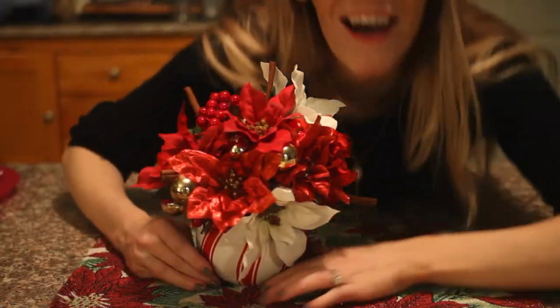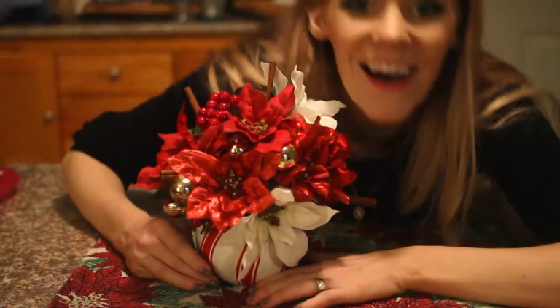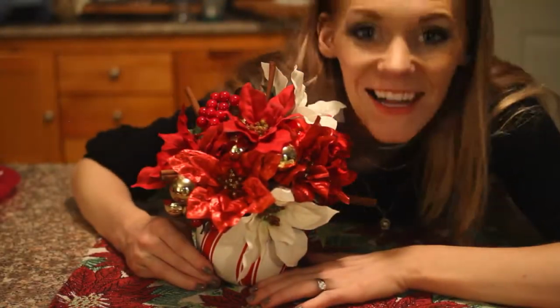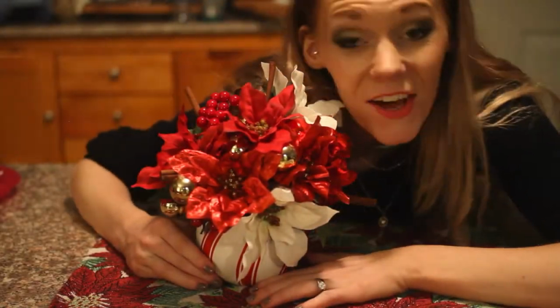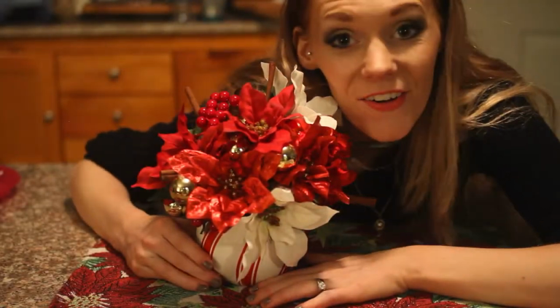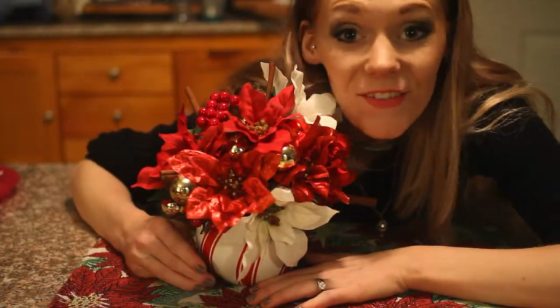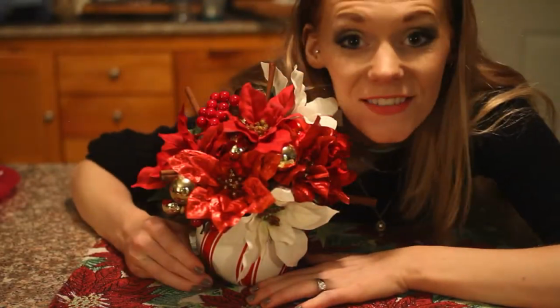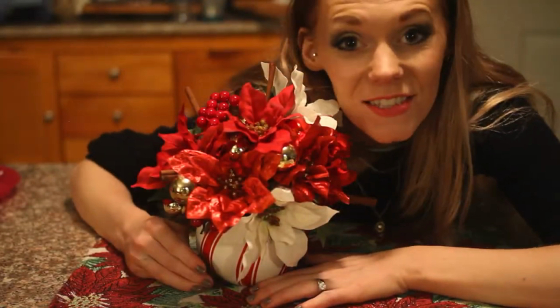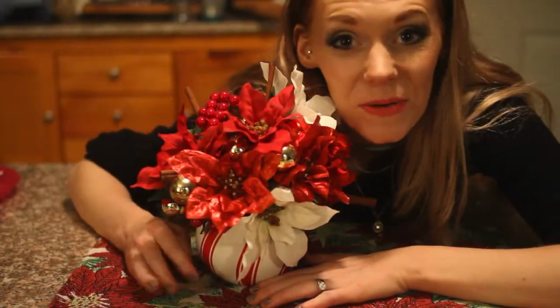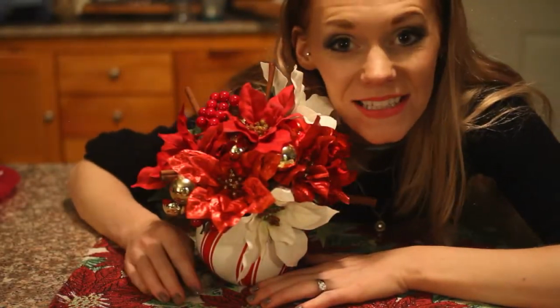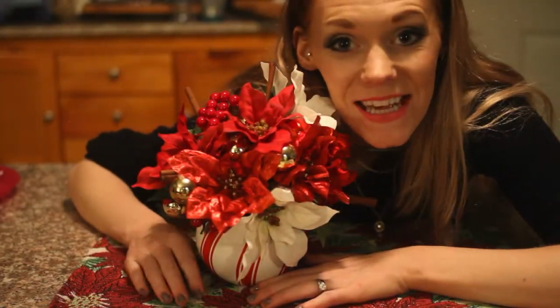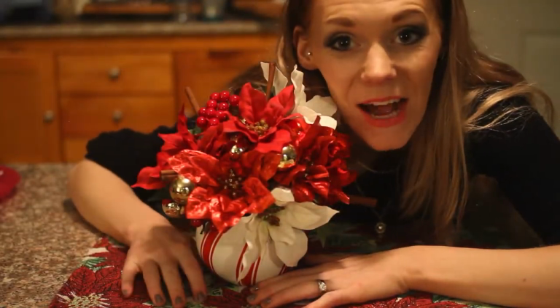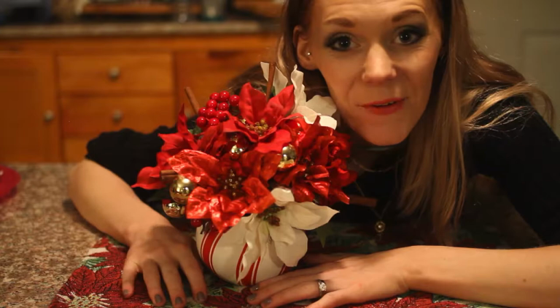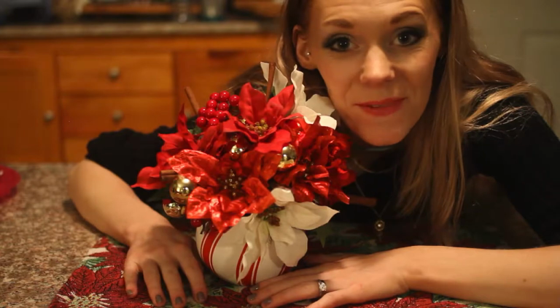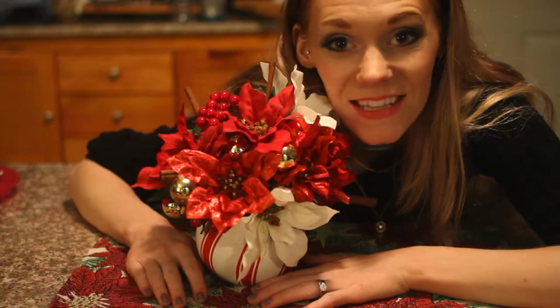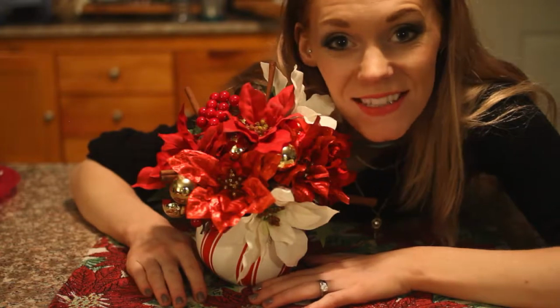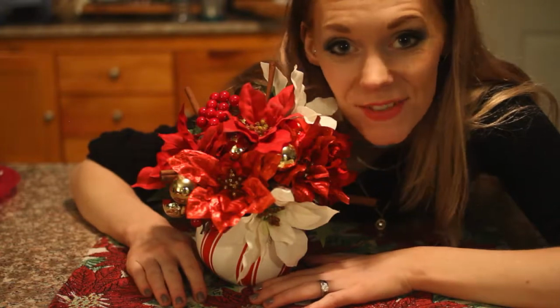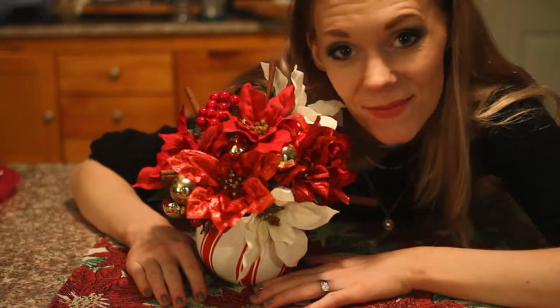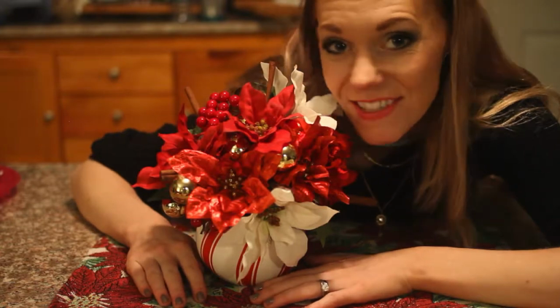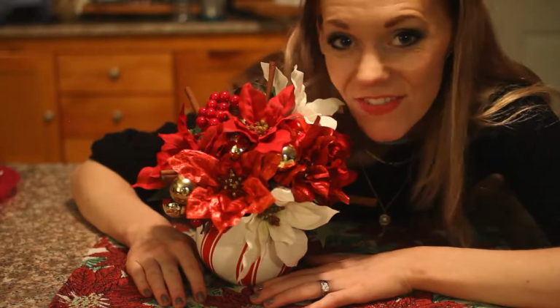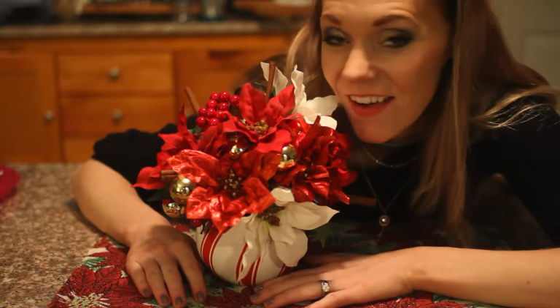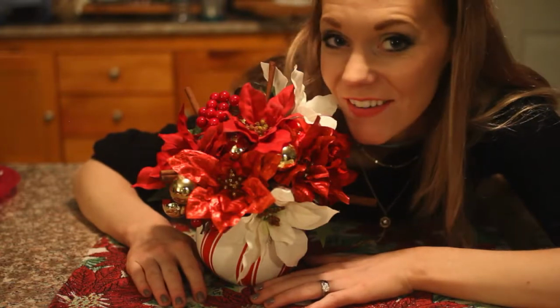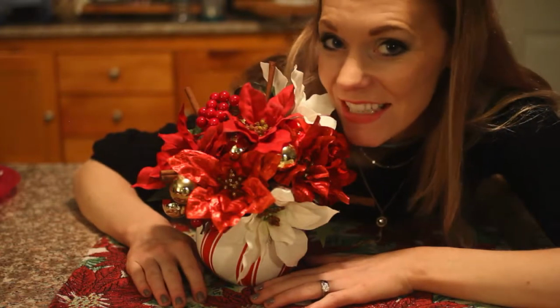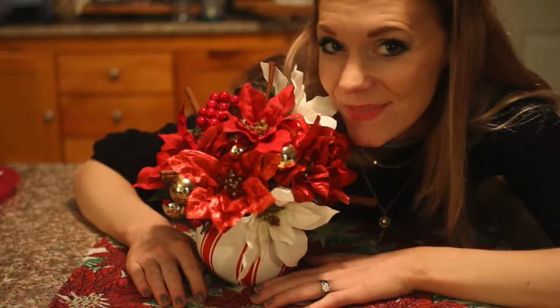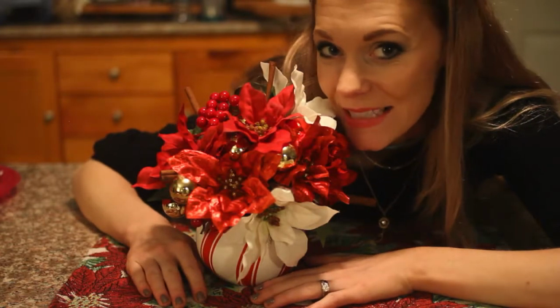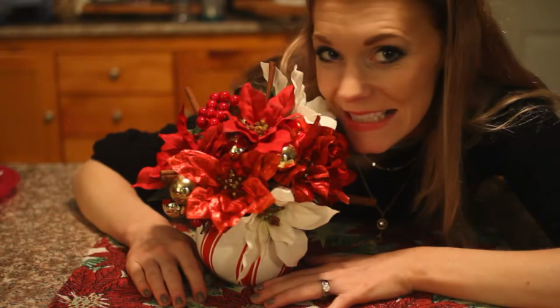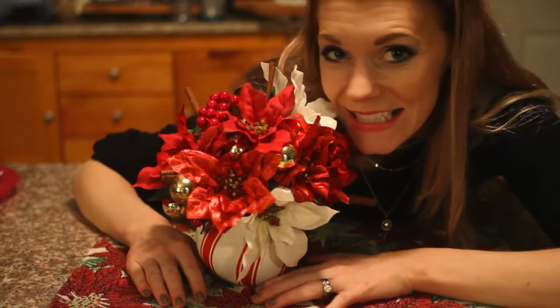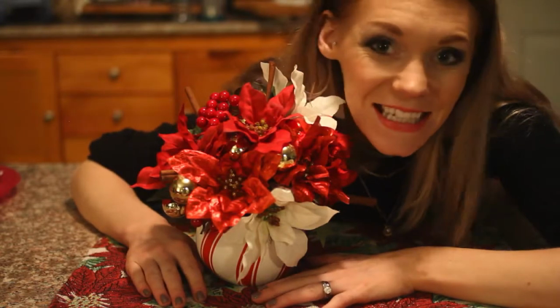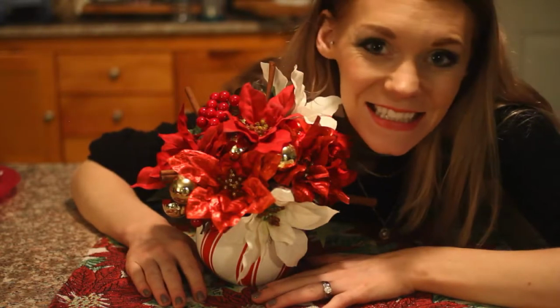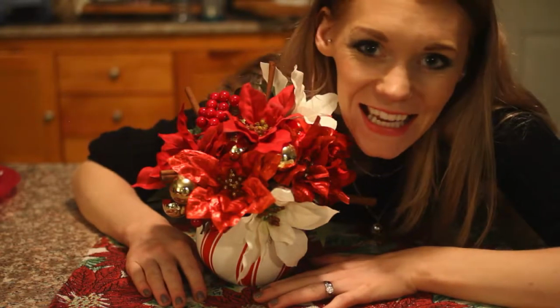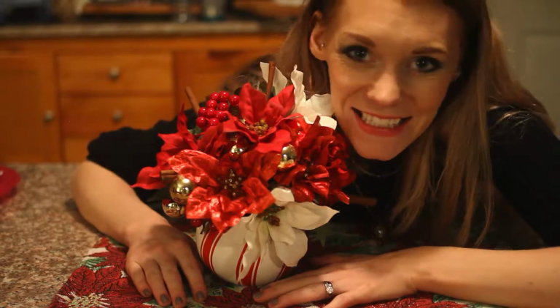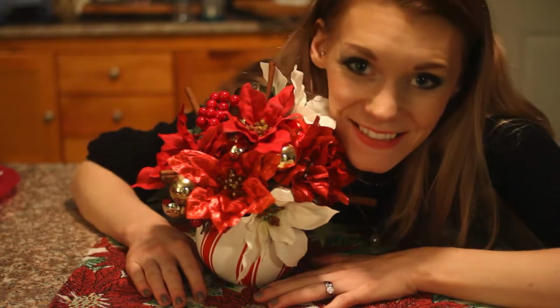Hello! Do you want to see how we made this Christmas flower arrangement? Stay tuned!